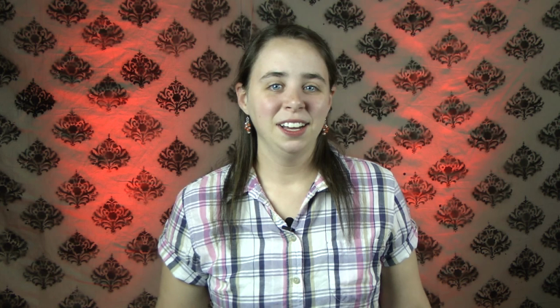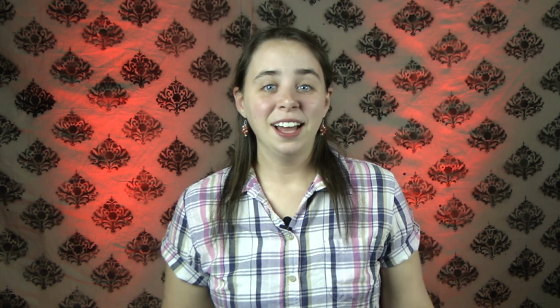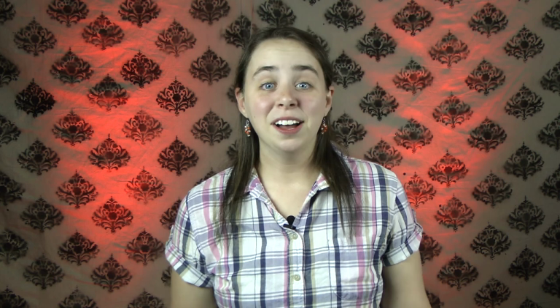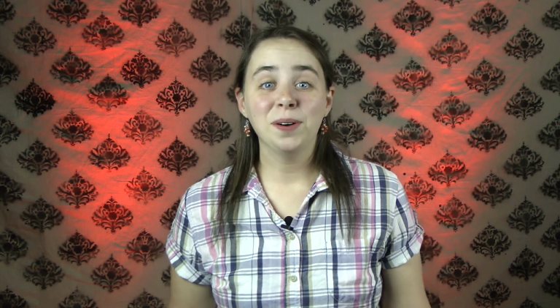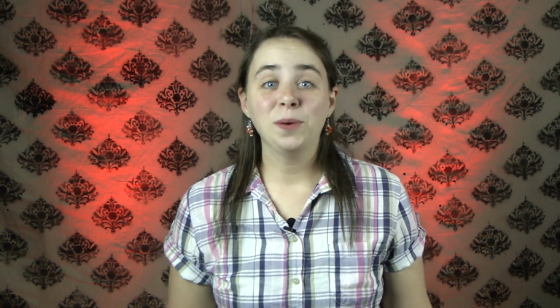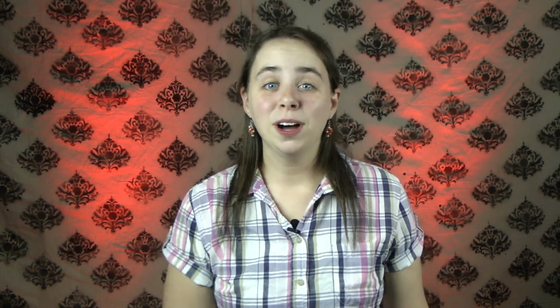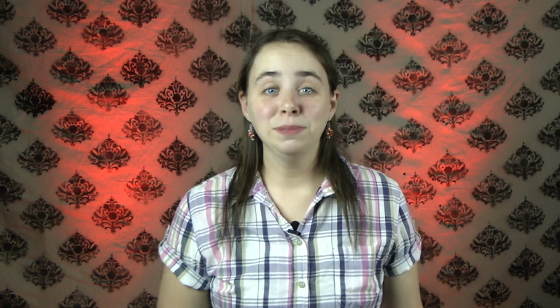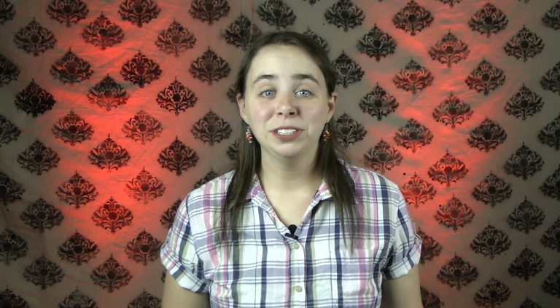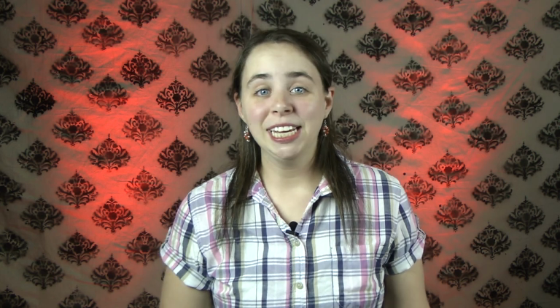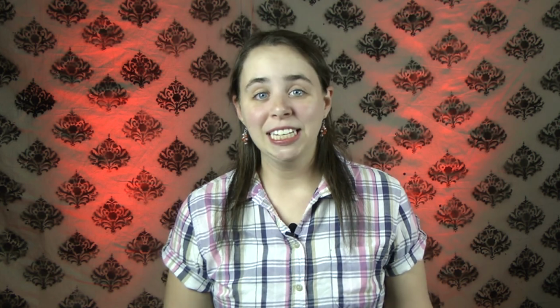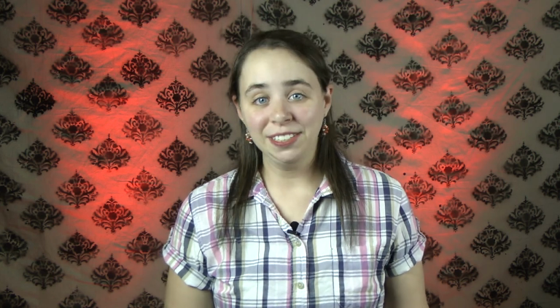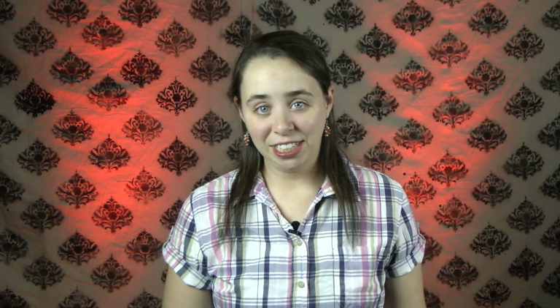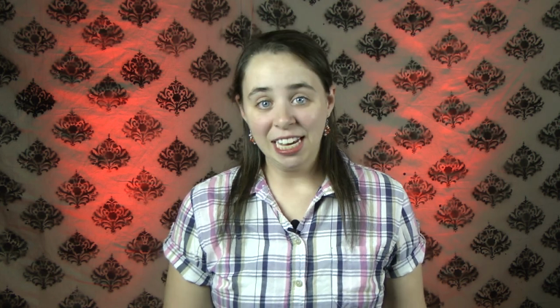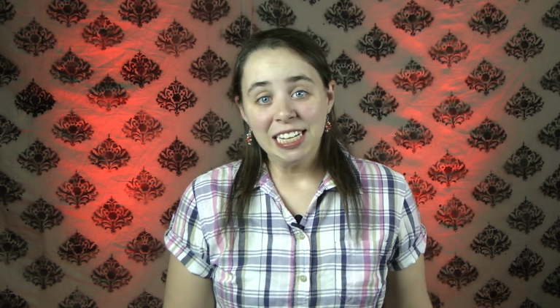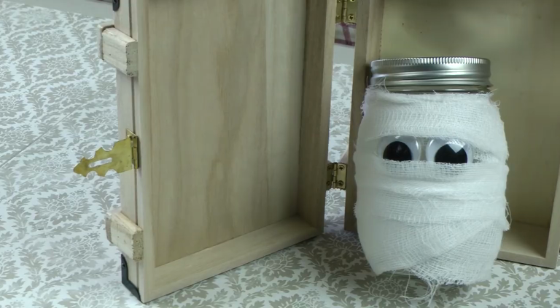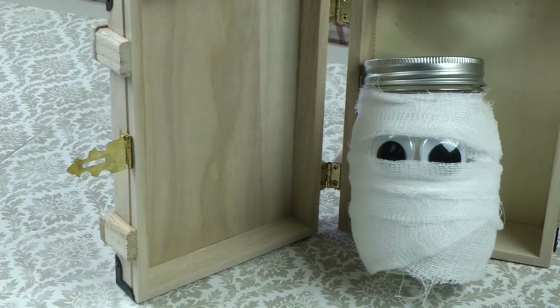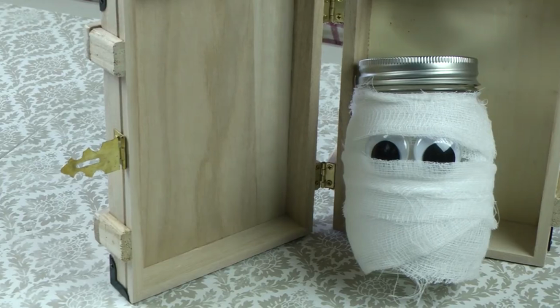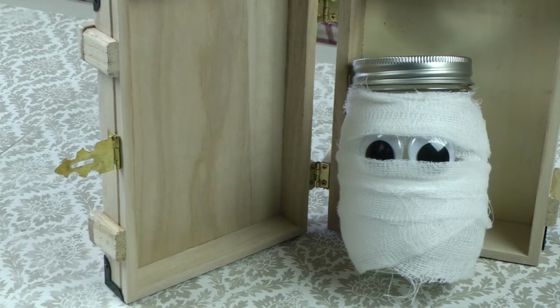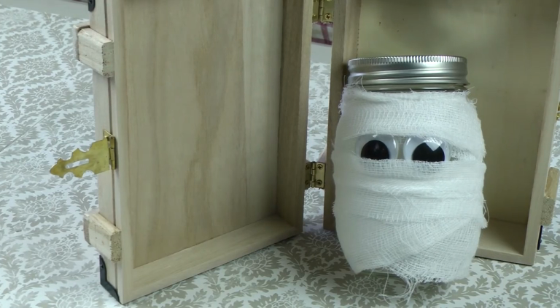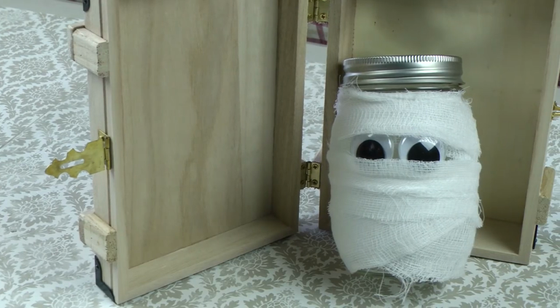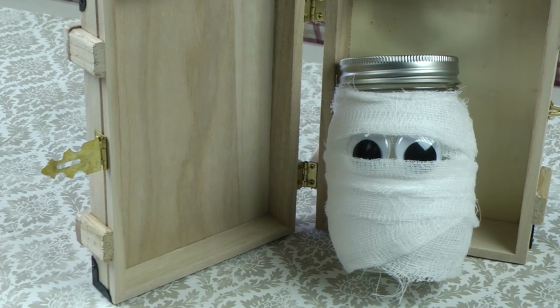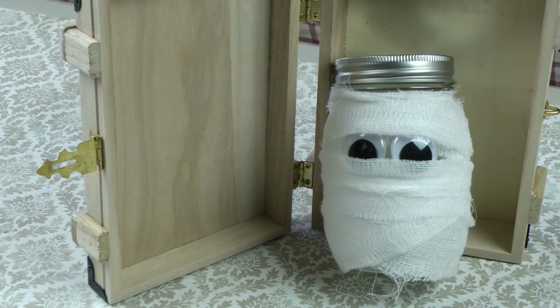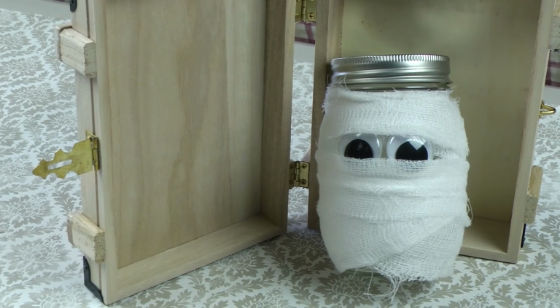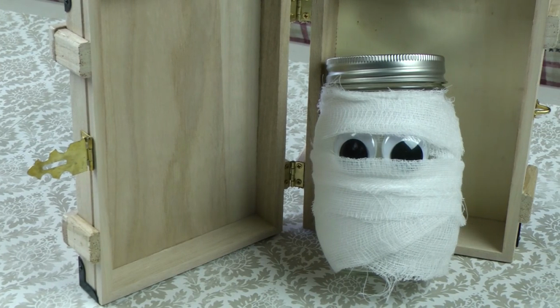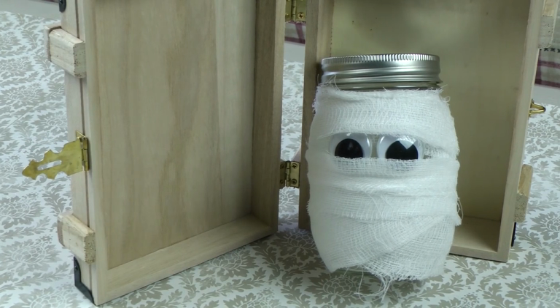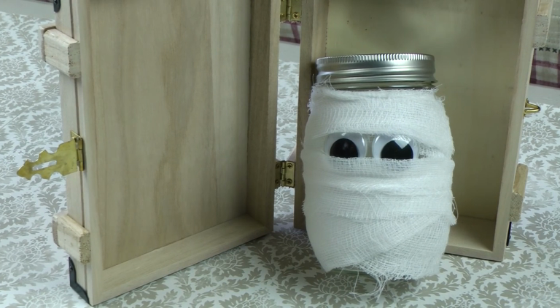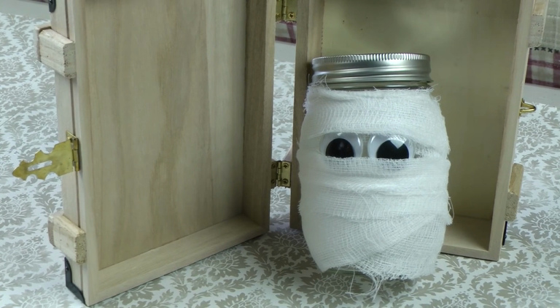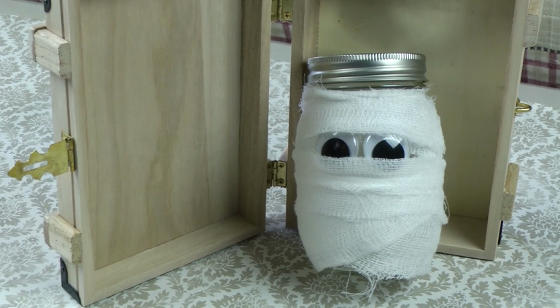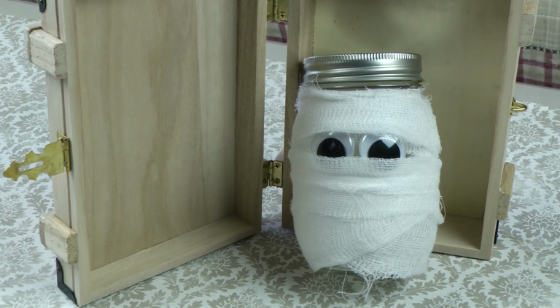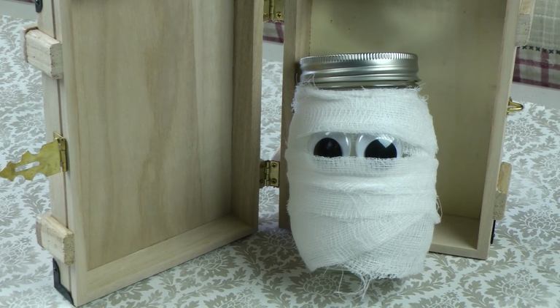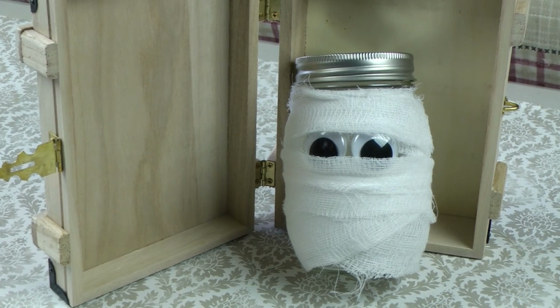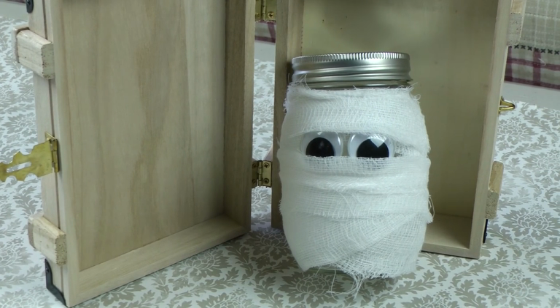Hello, and welcome to reen.tv. Today we're going to show you how to make this awesome Halloween Mason Jar.